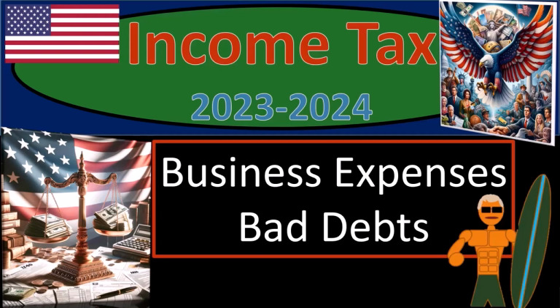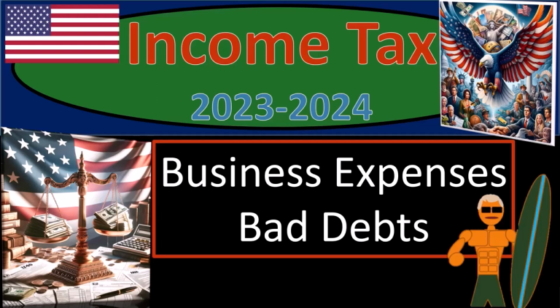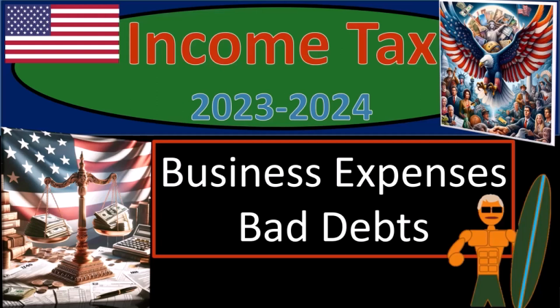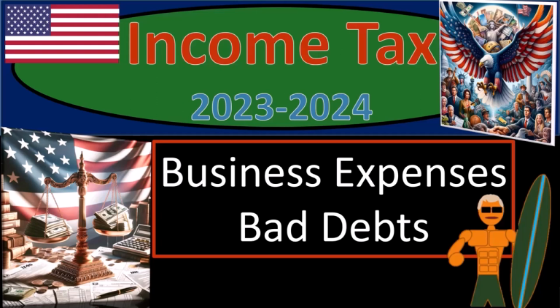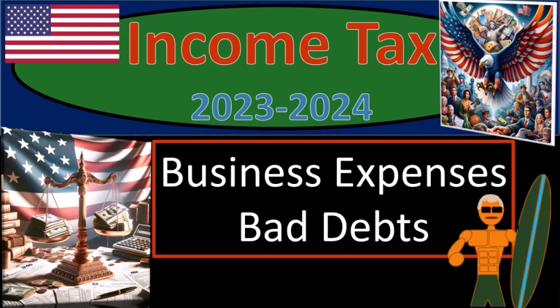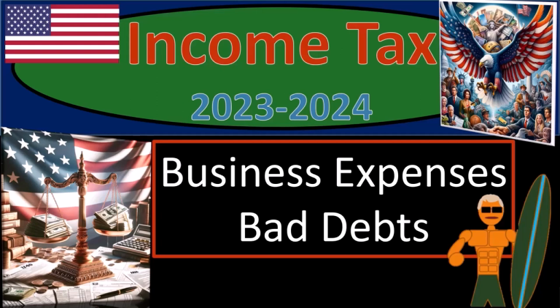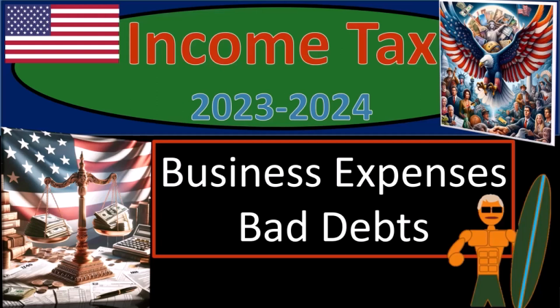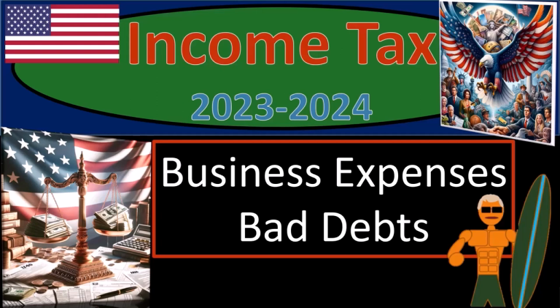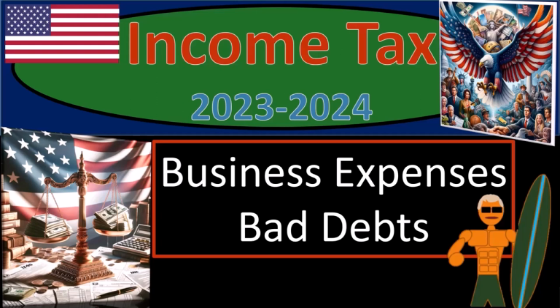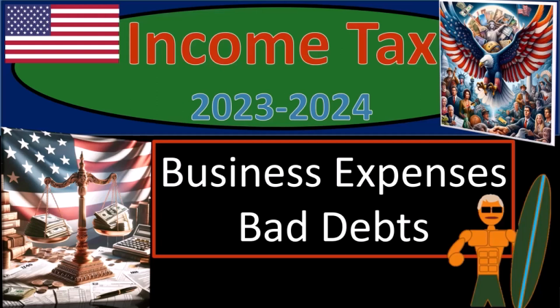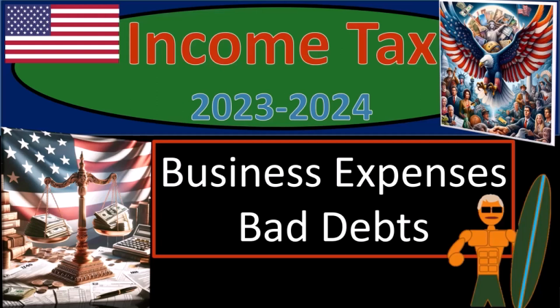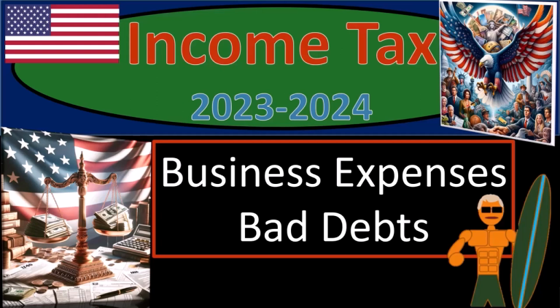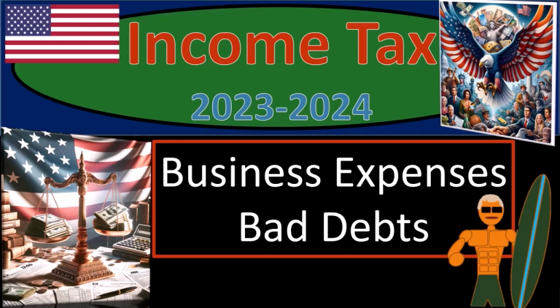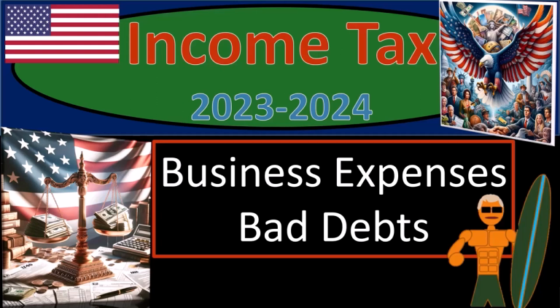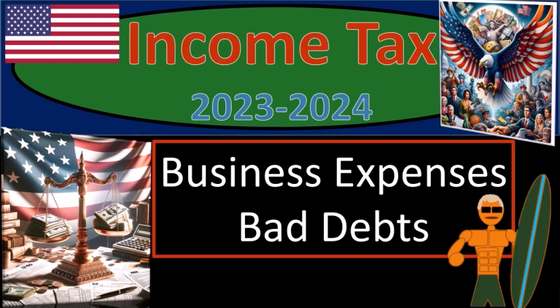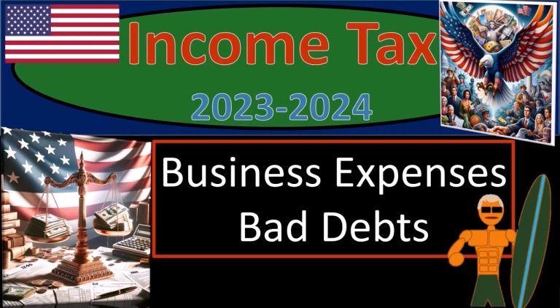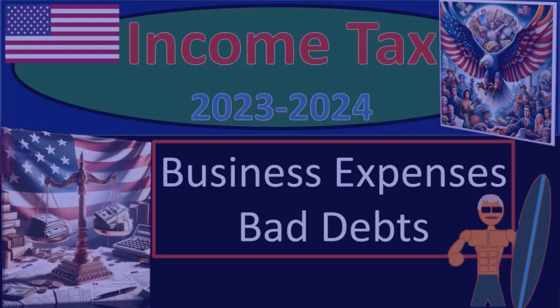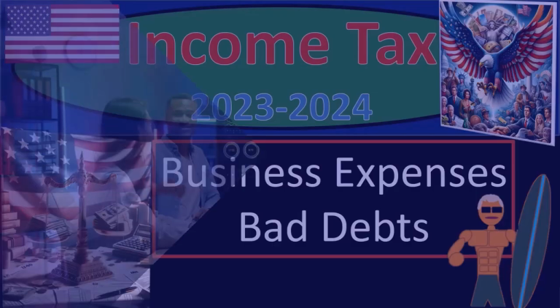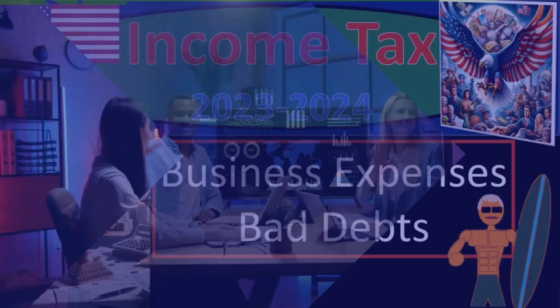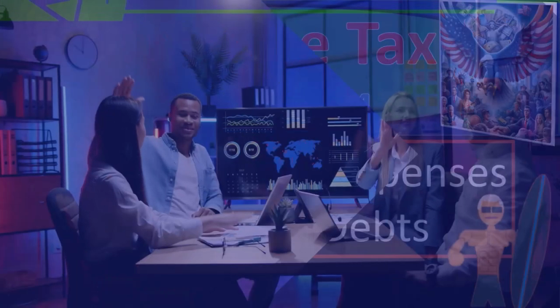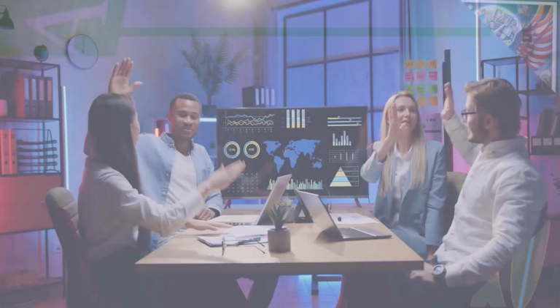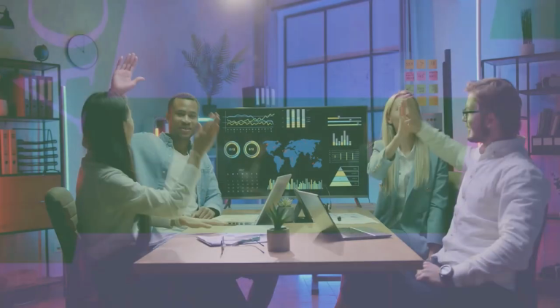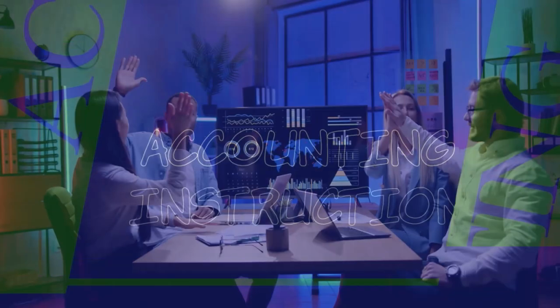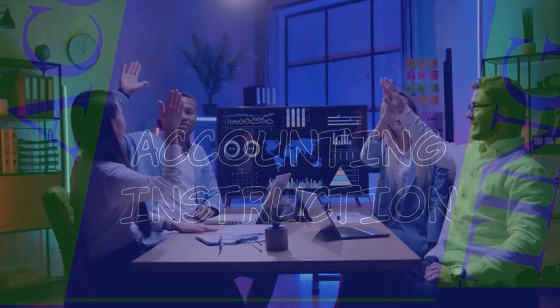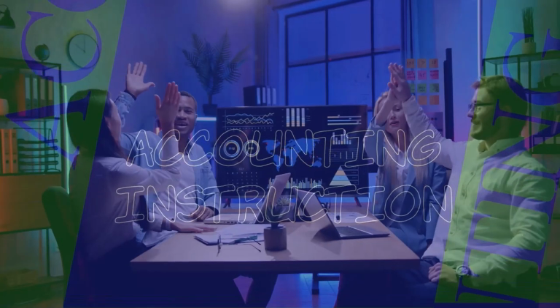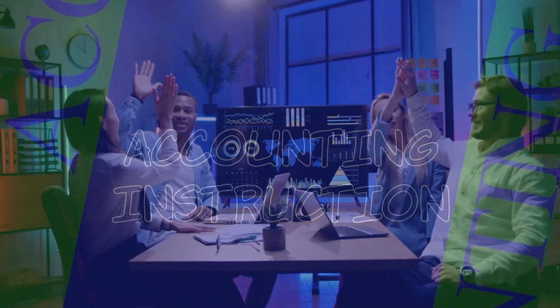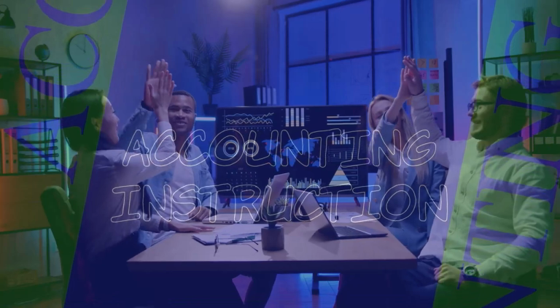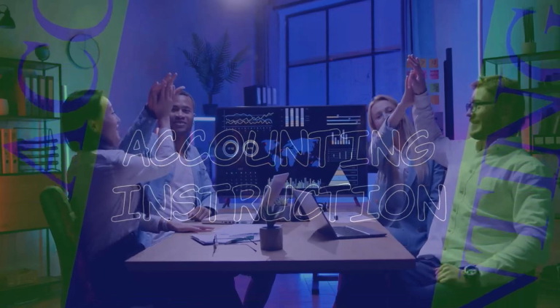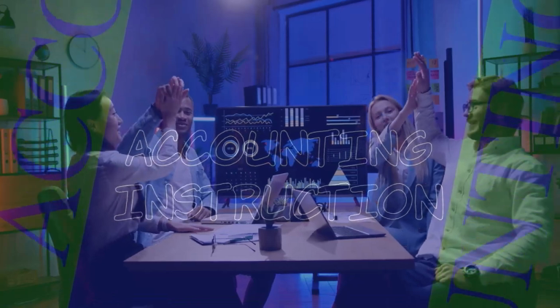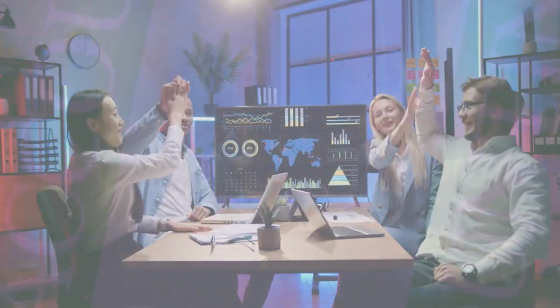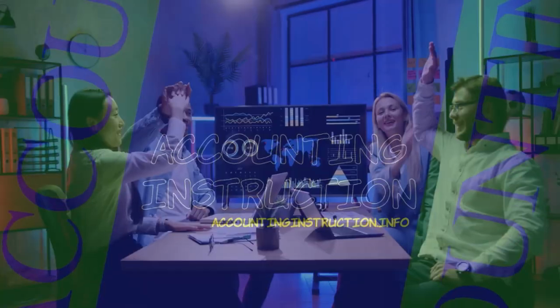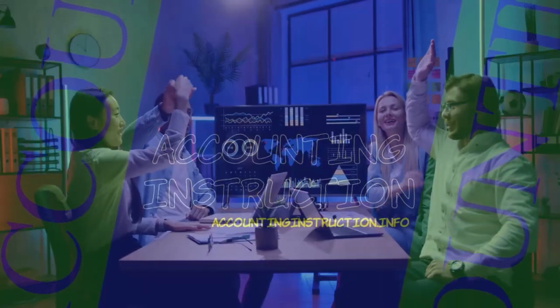Income tax 2023-2024. Business expenses, bad debts.